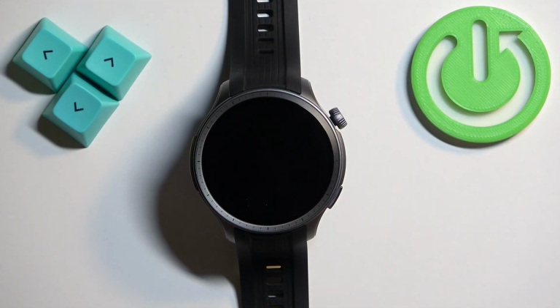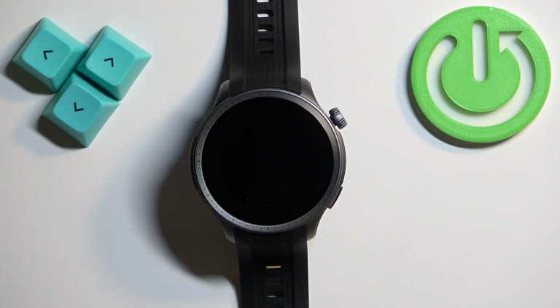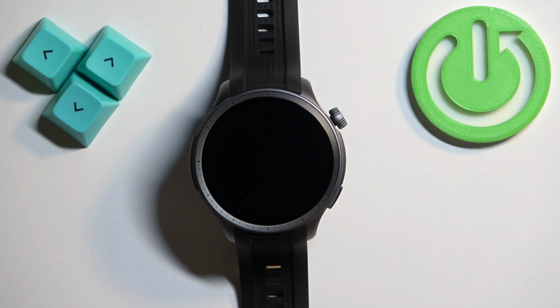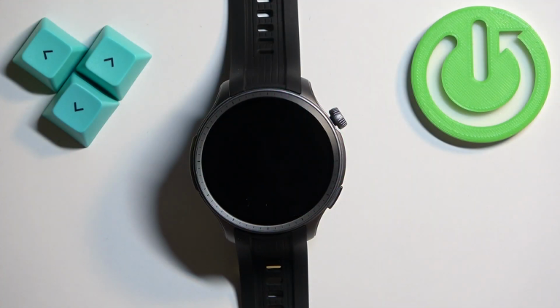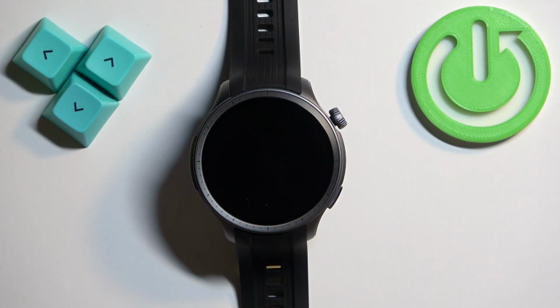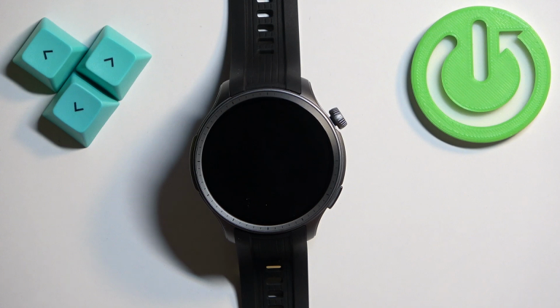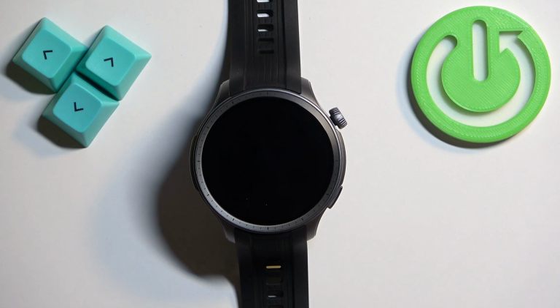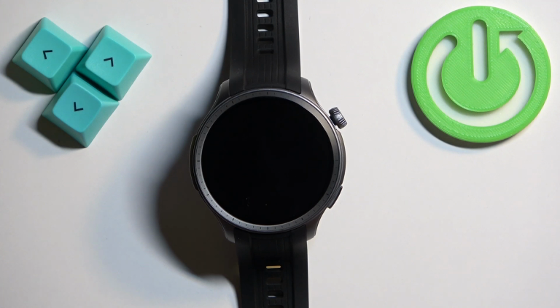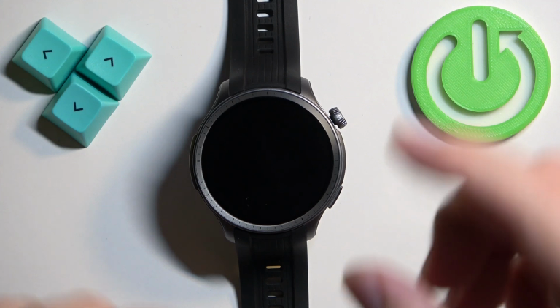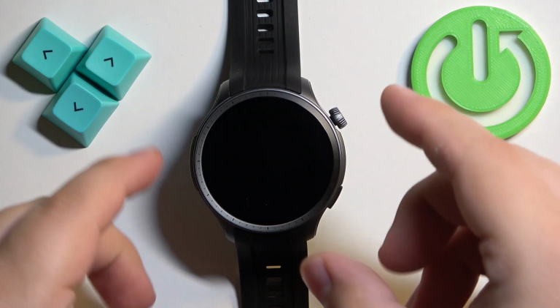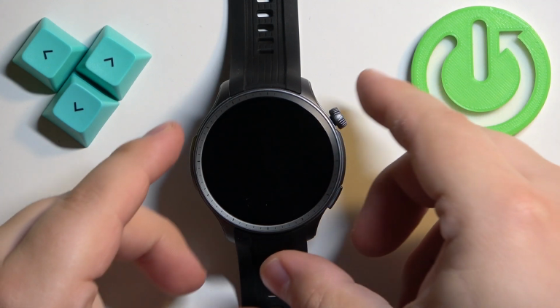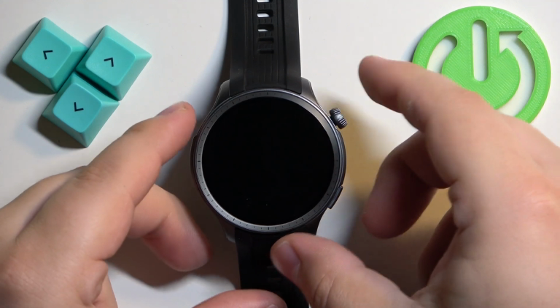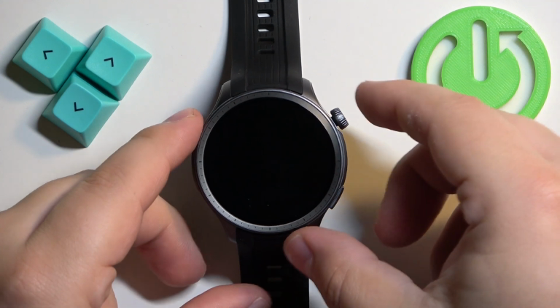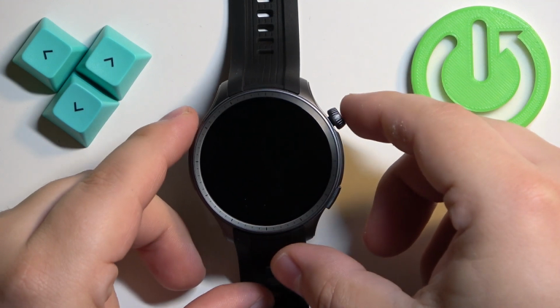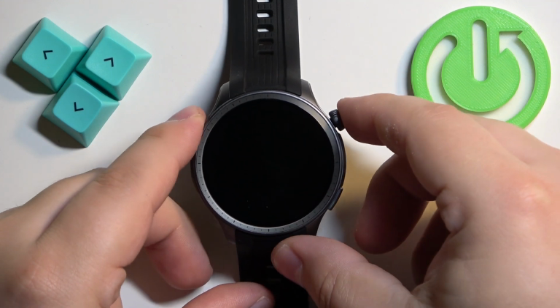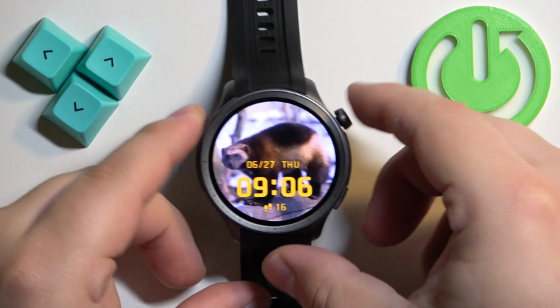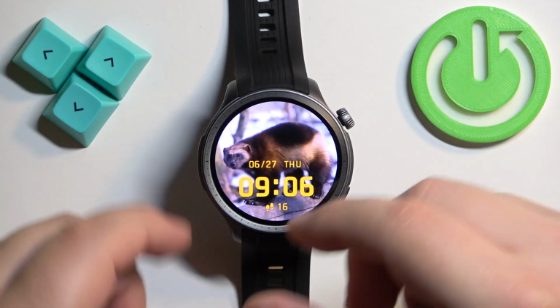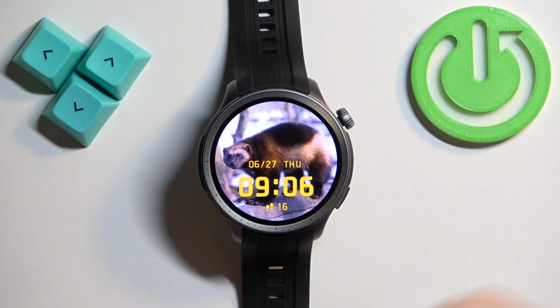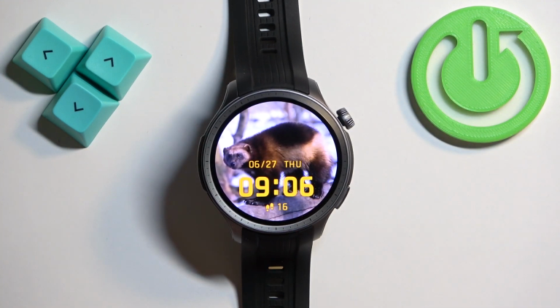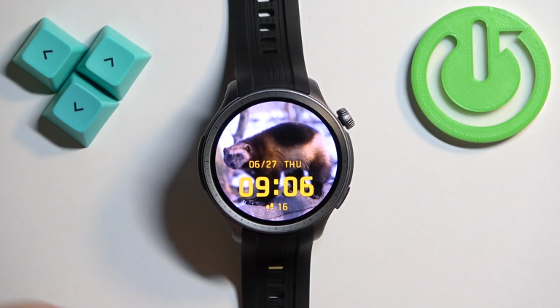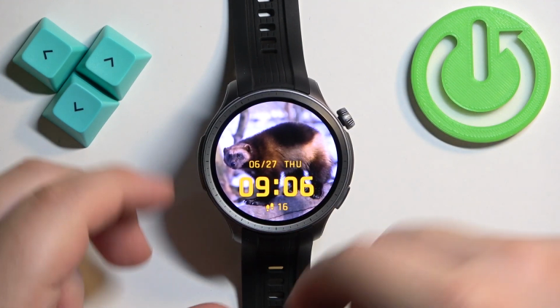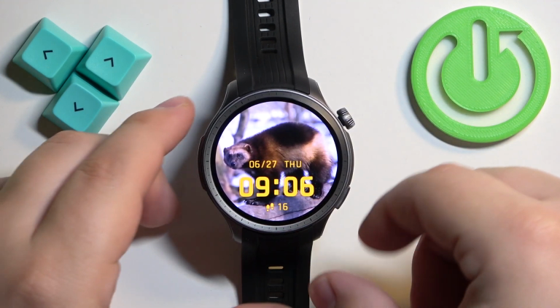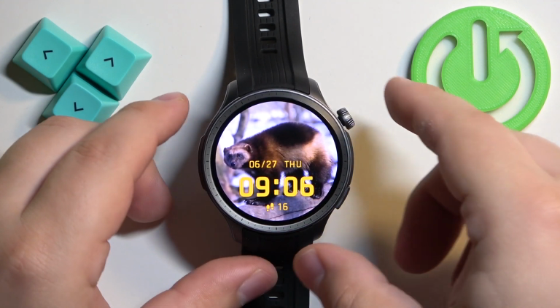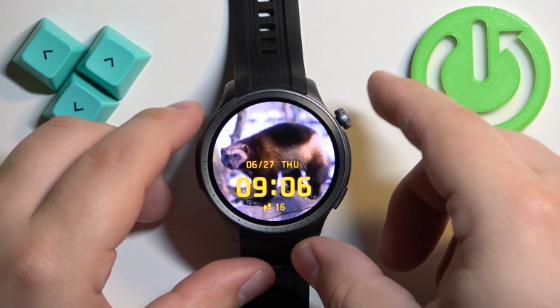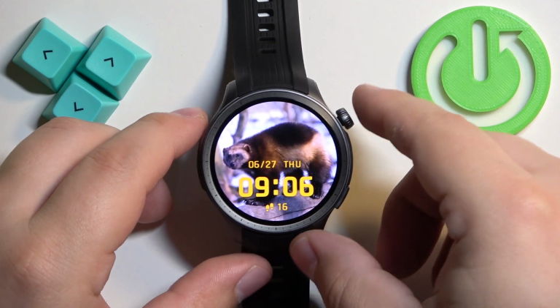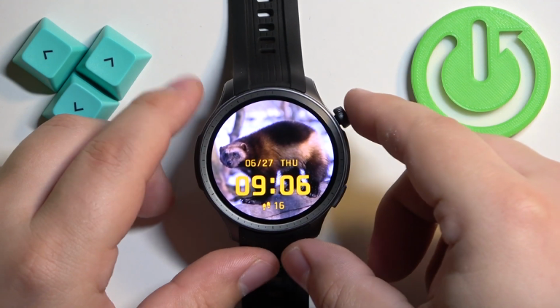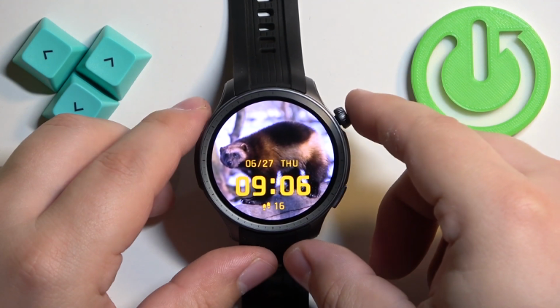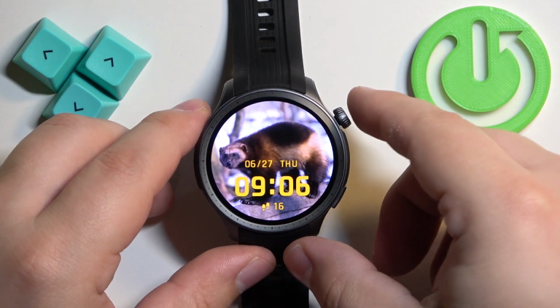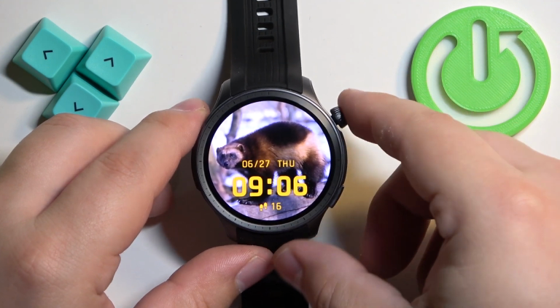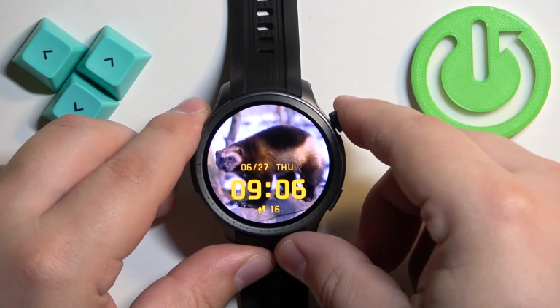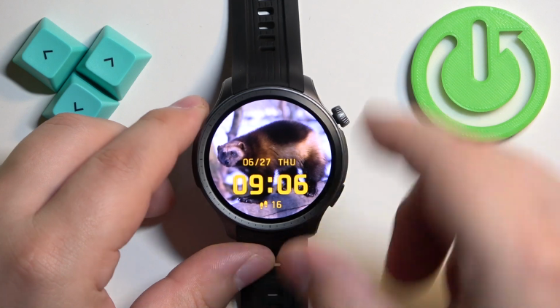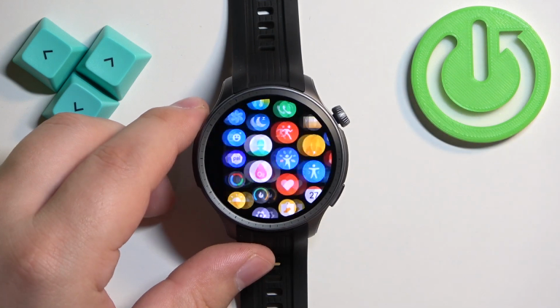First we need to wake up the screen on our watch and you can do it by pressing the crown button. Once you wake up the screen, press the crown button again to open the menu.